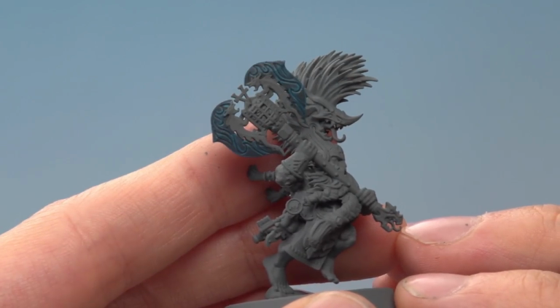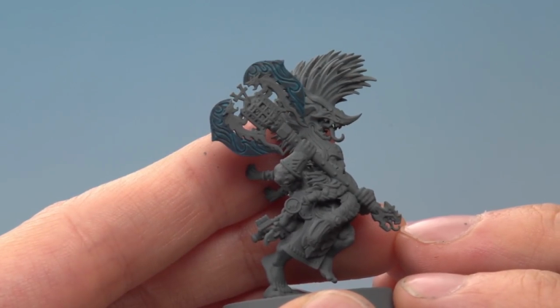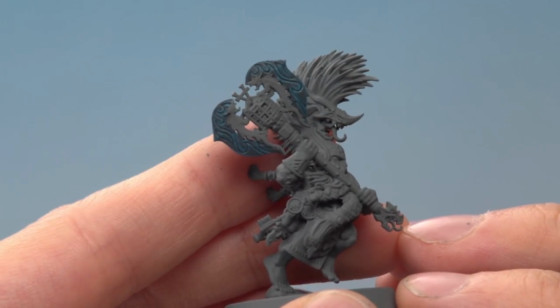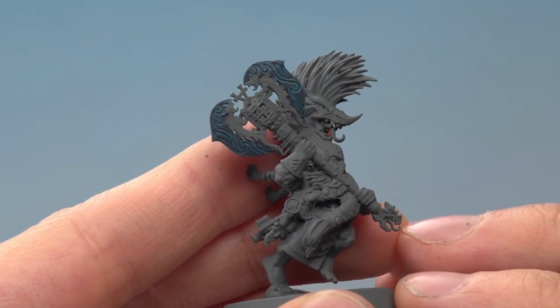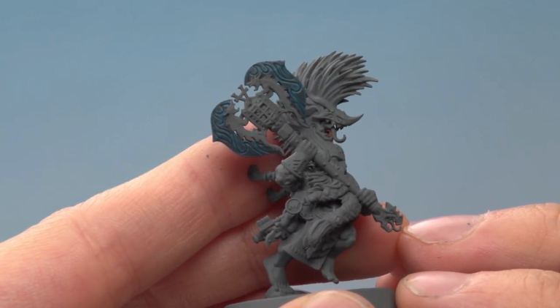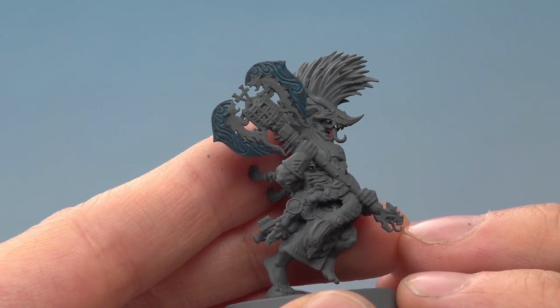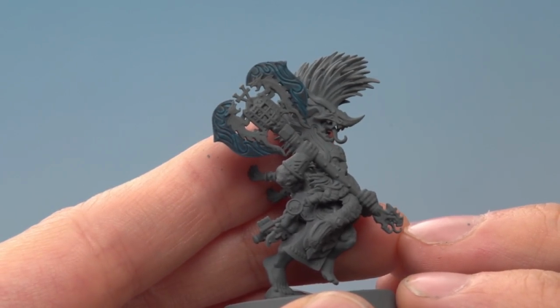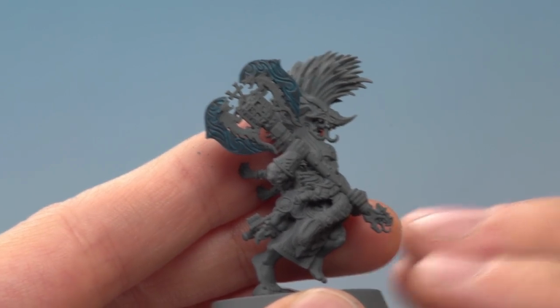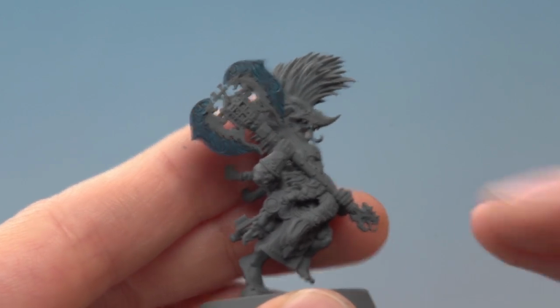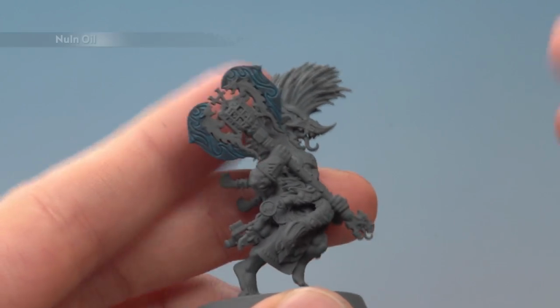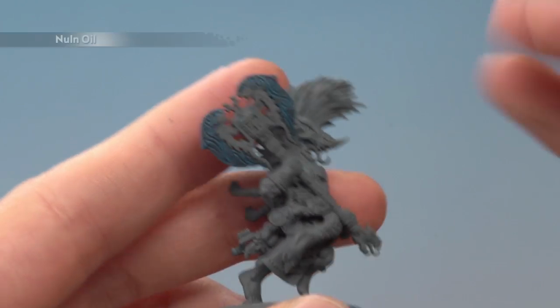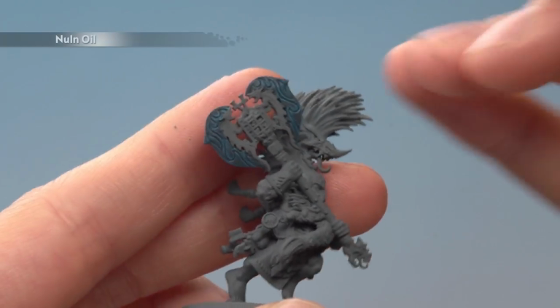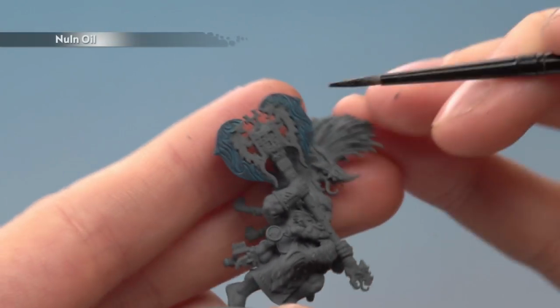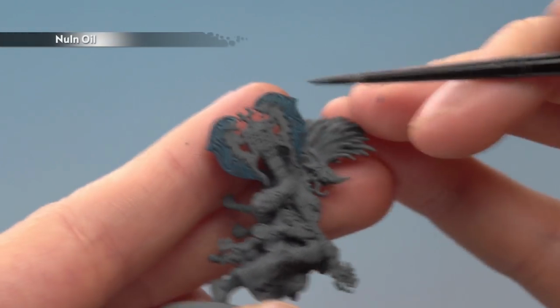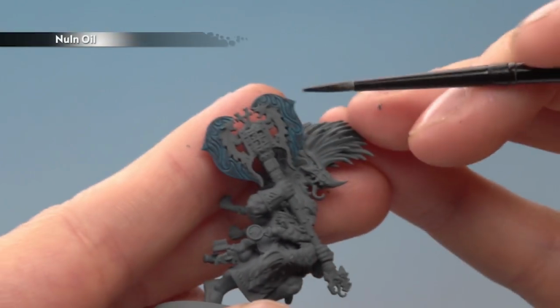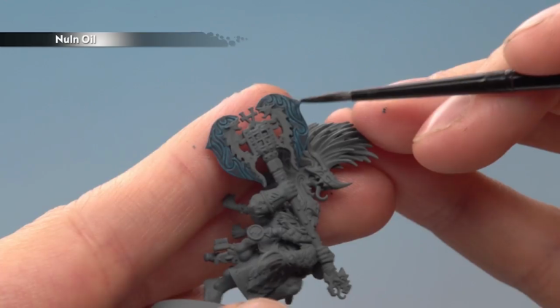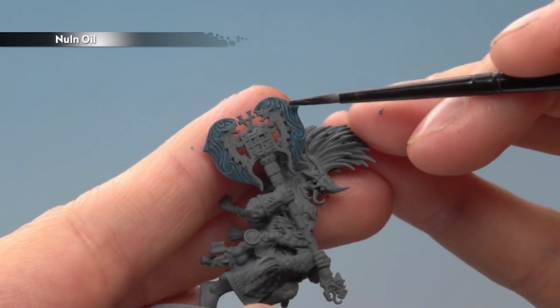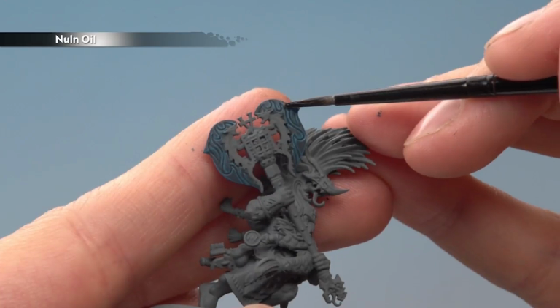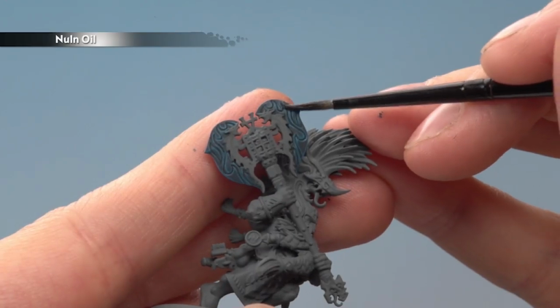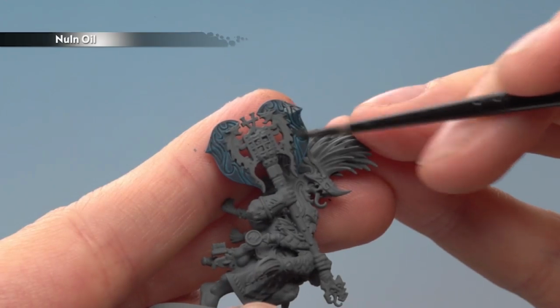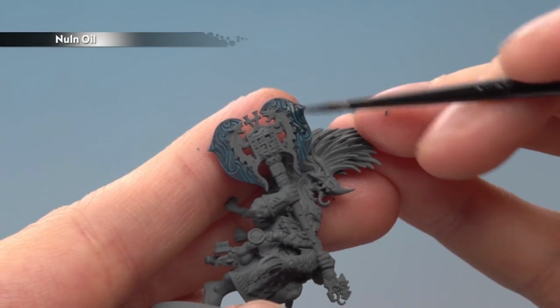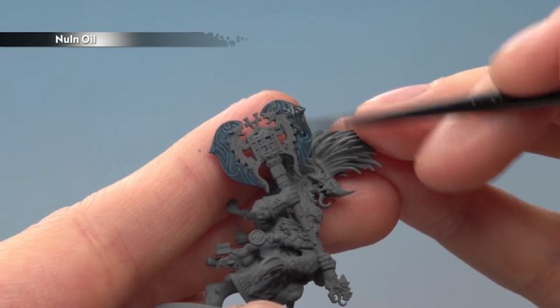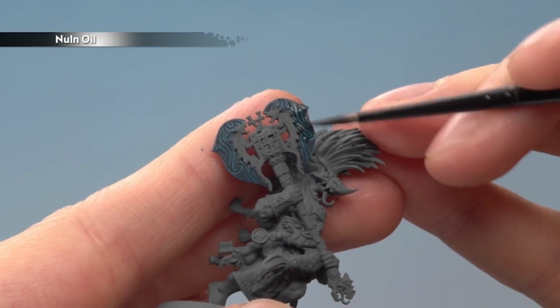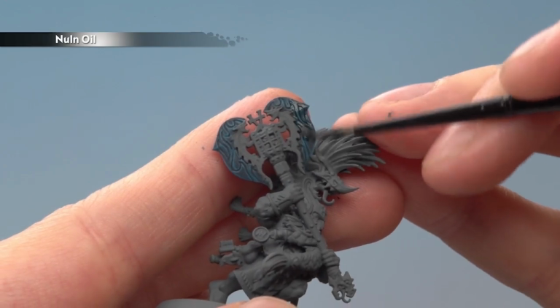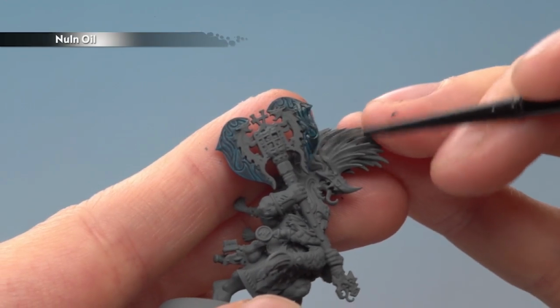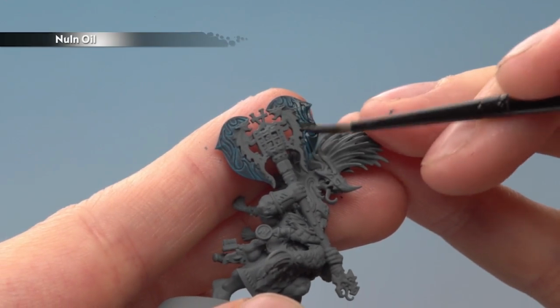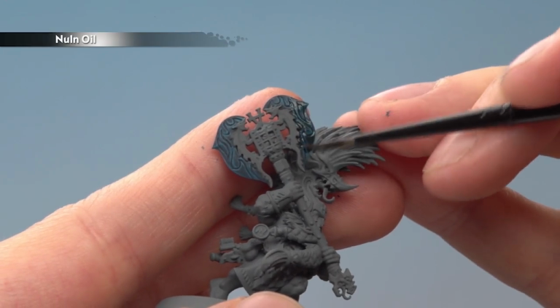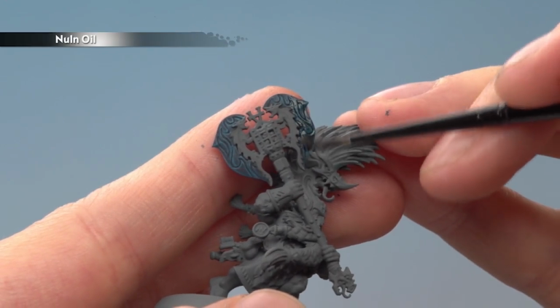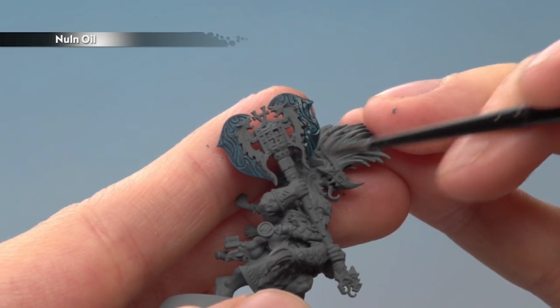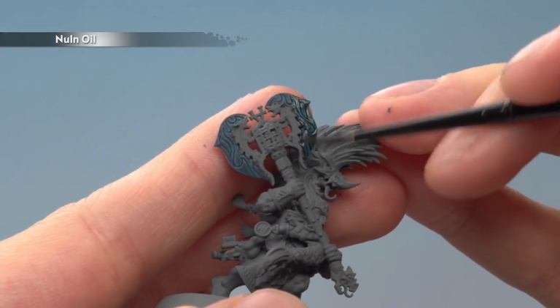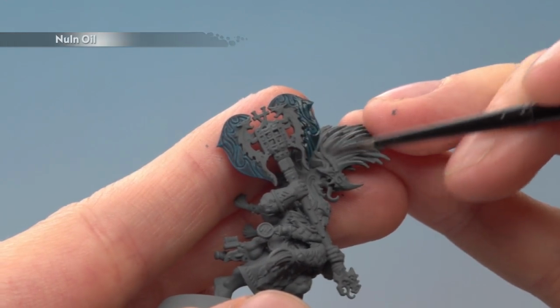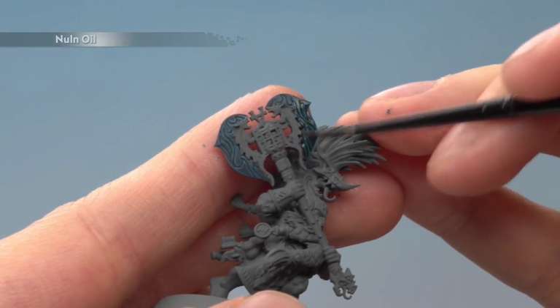We're now ready to apply a second coat of Nuln Oil once again all over the blades, and again as evenly as possible.